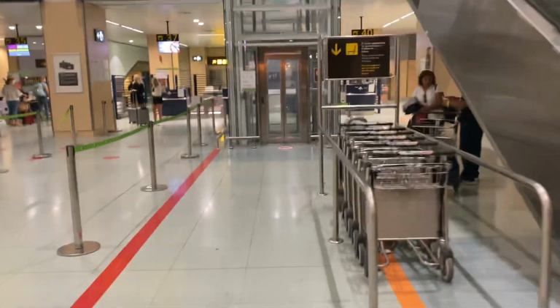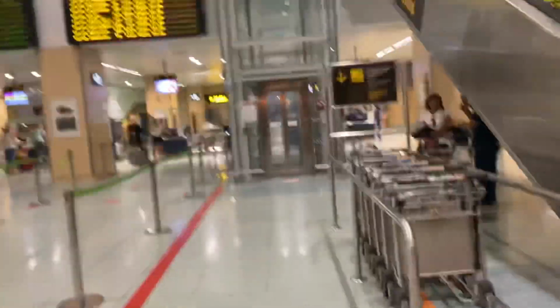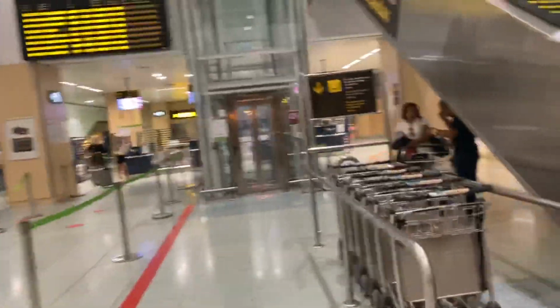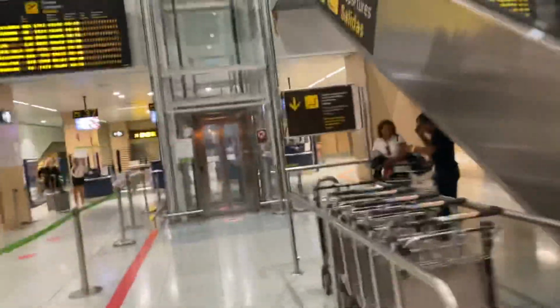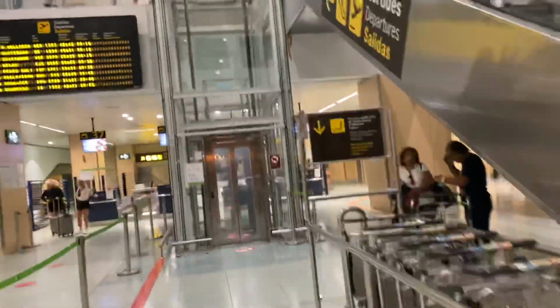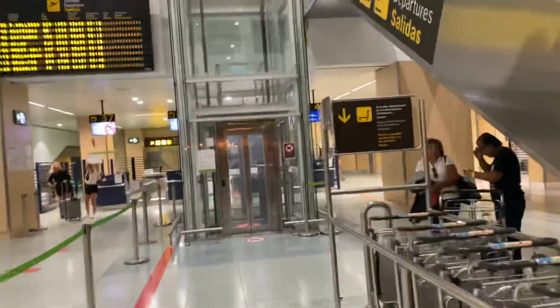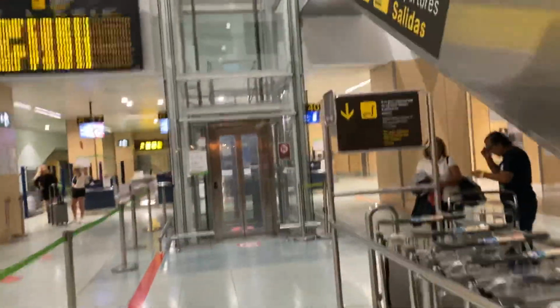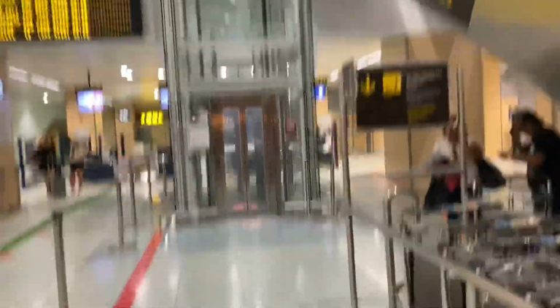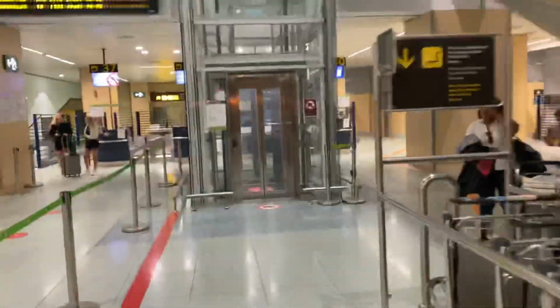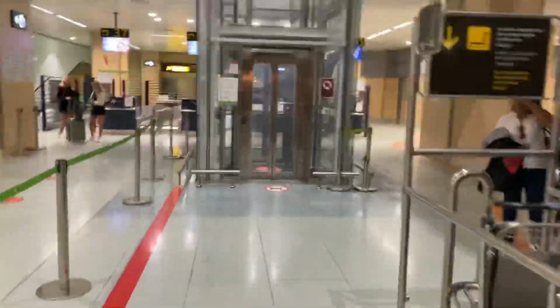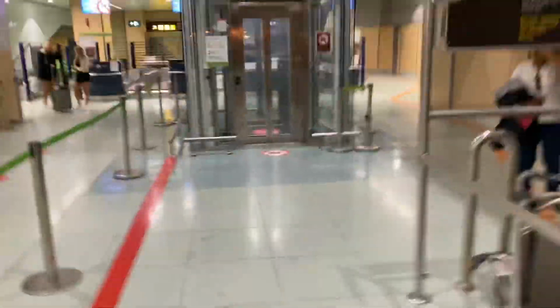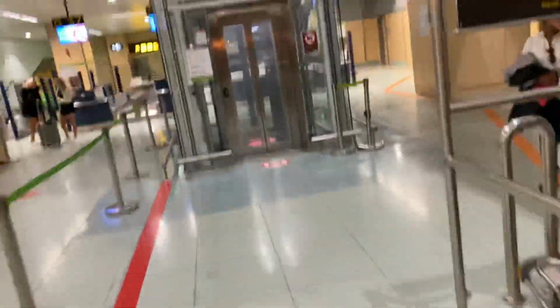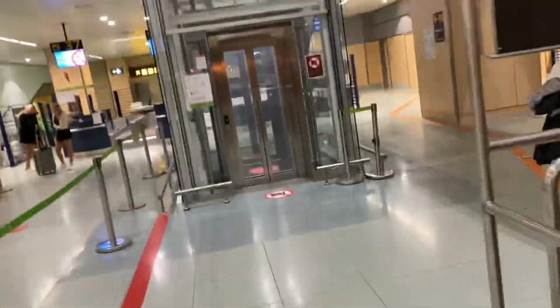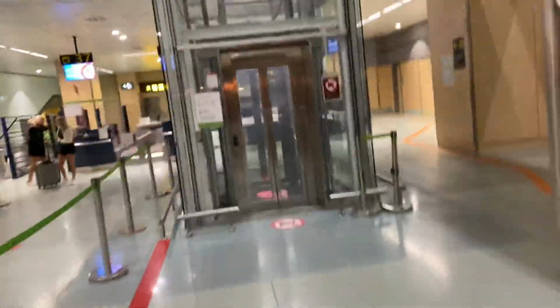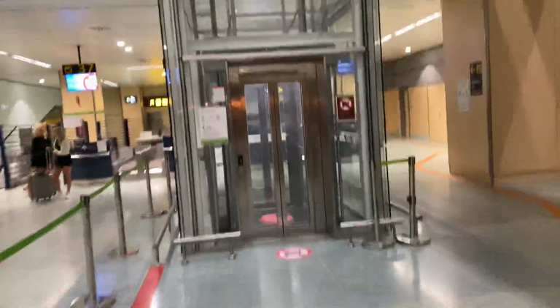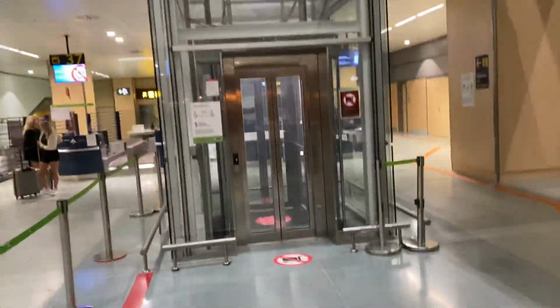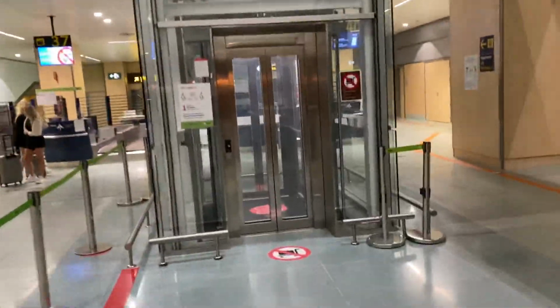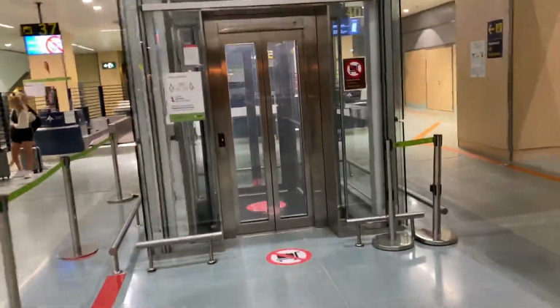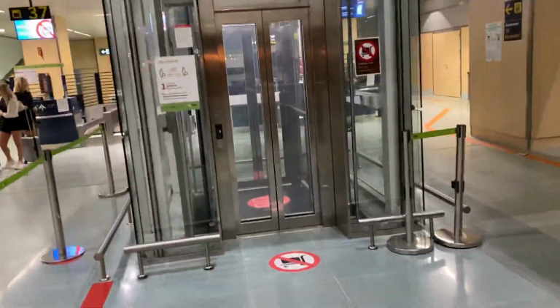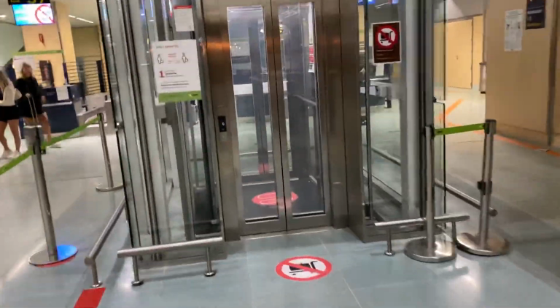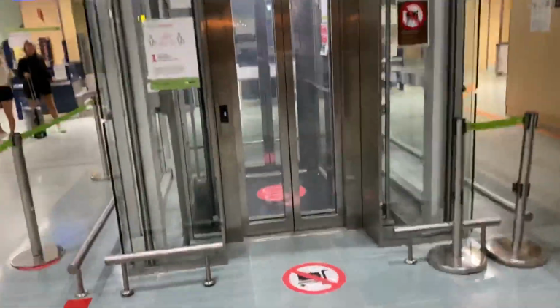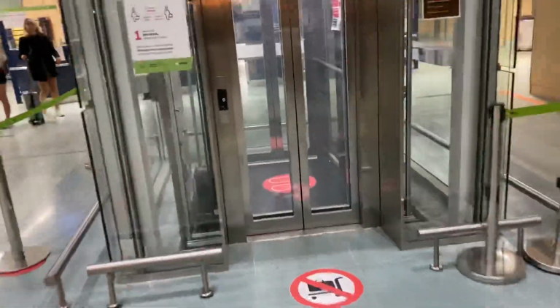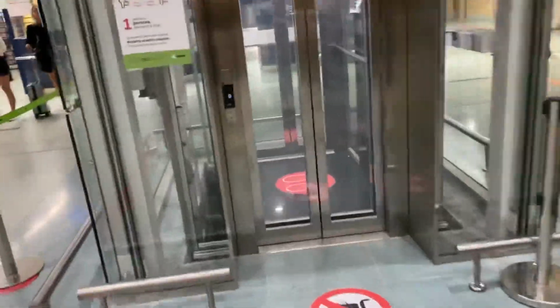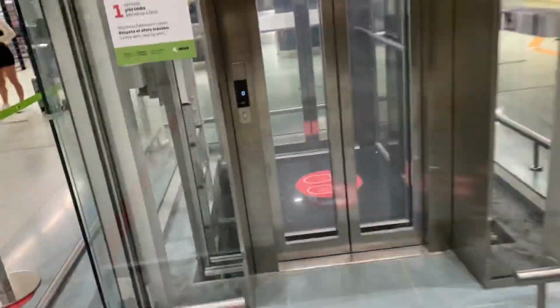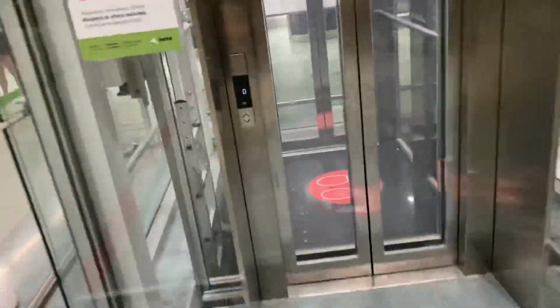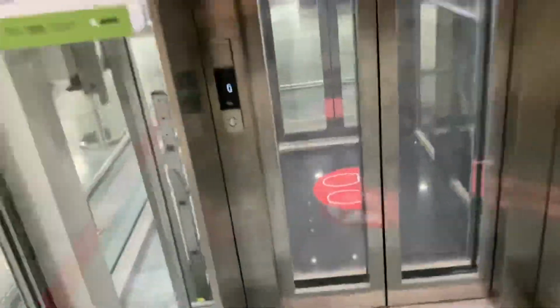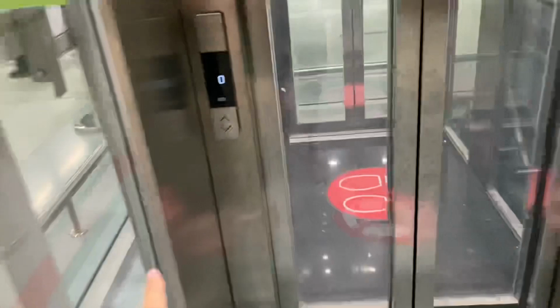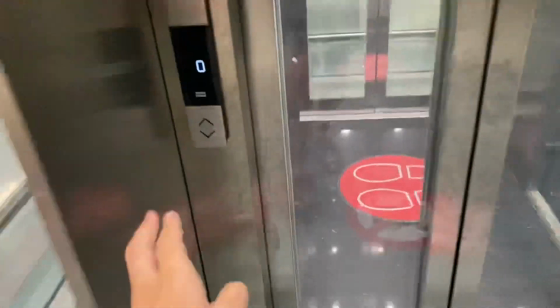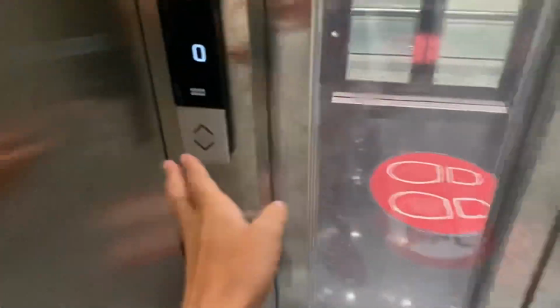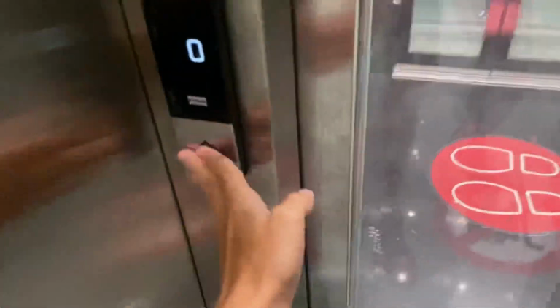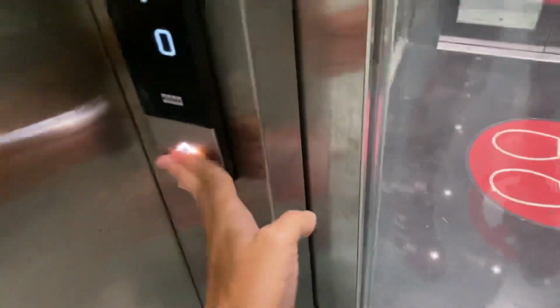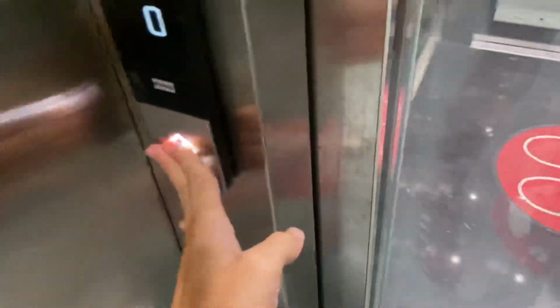This is the lift at Ibiza Airport in Ibiza, Spain. We've got ourselves a kind of Monospace.